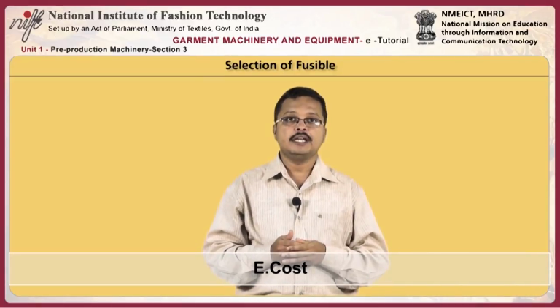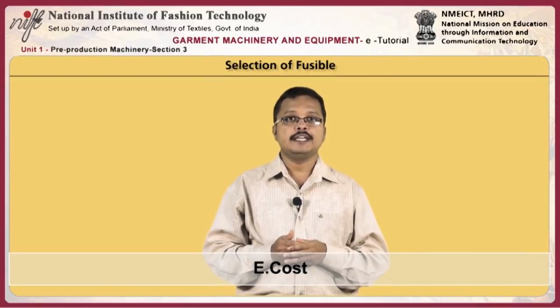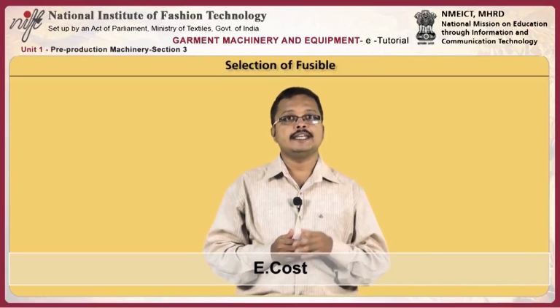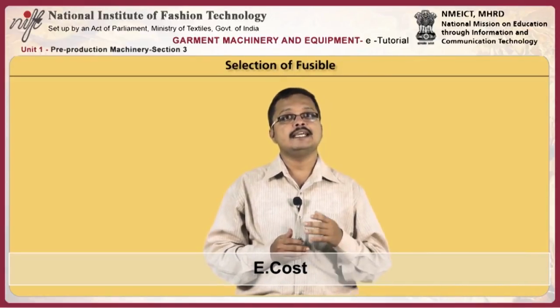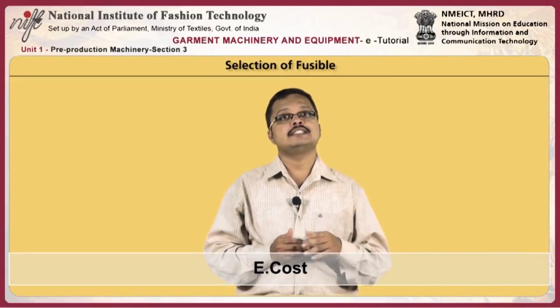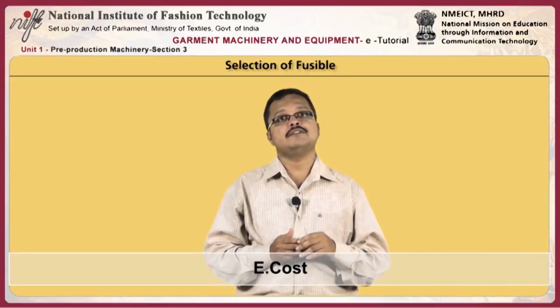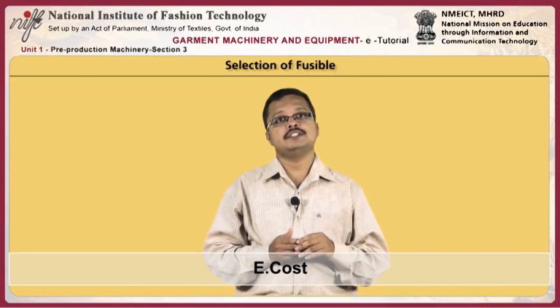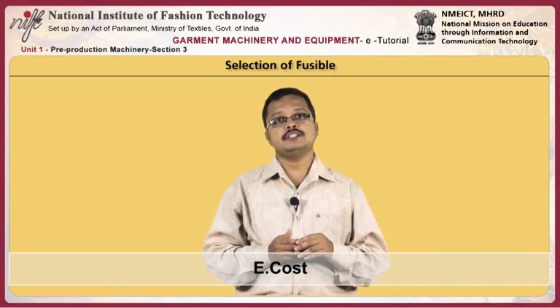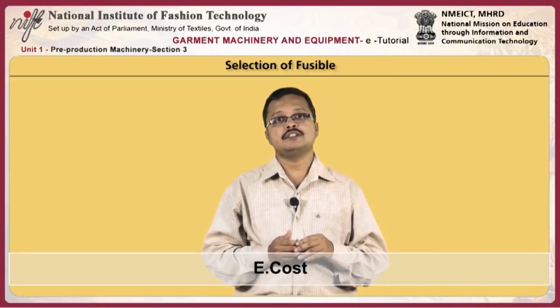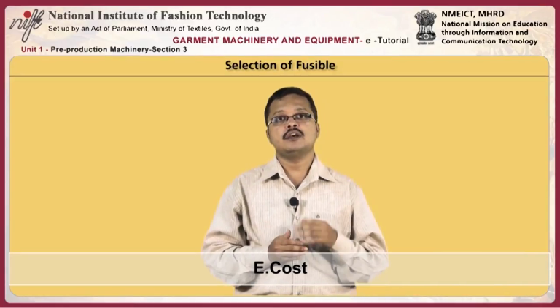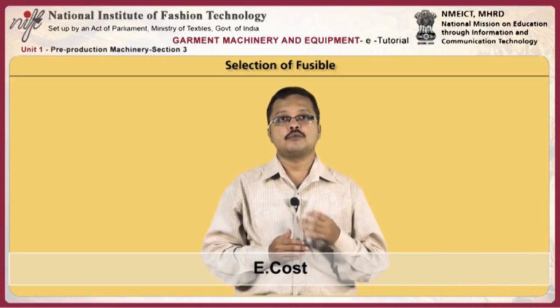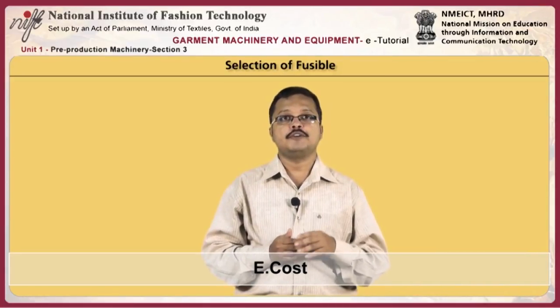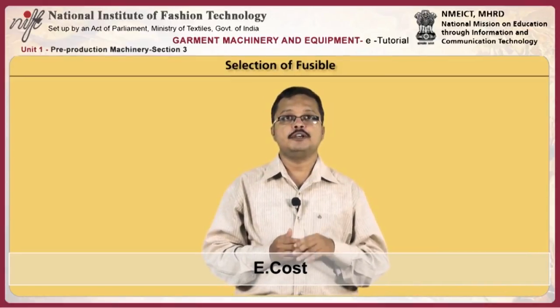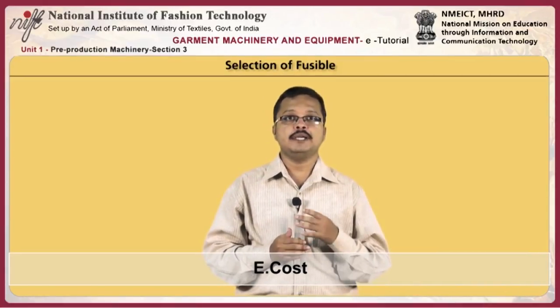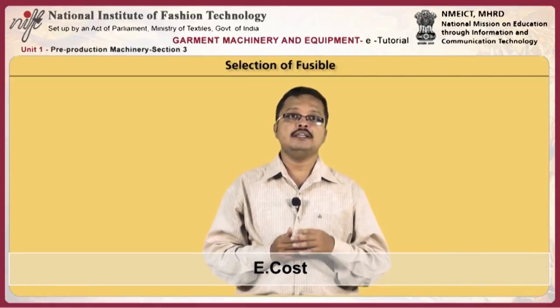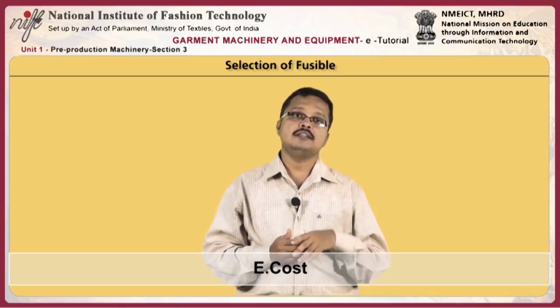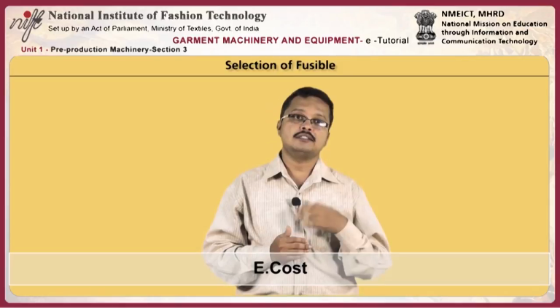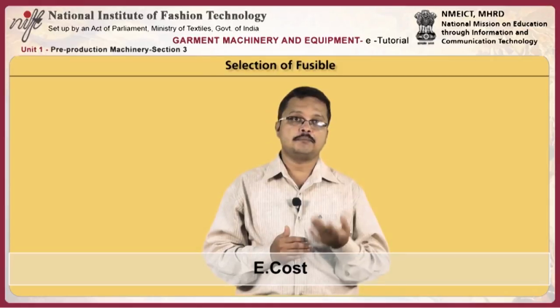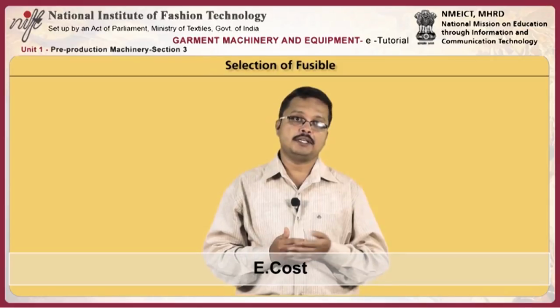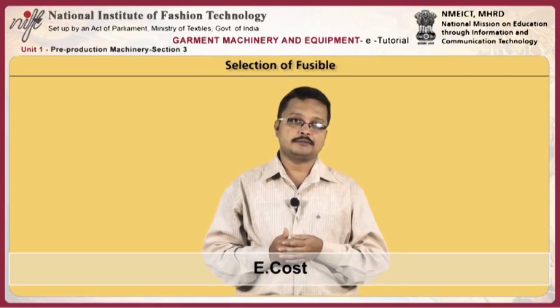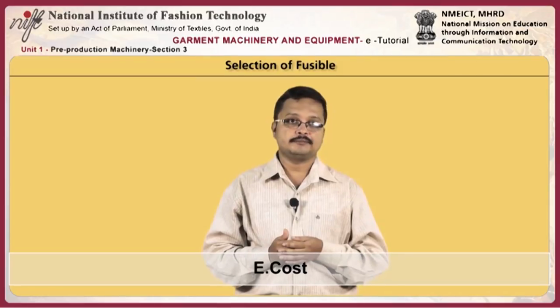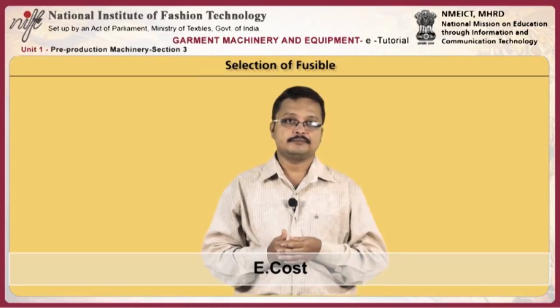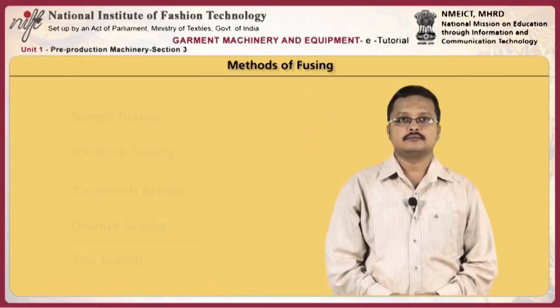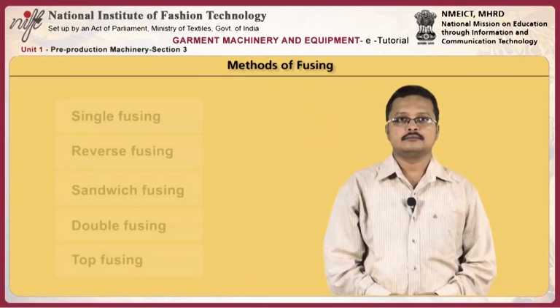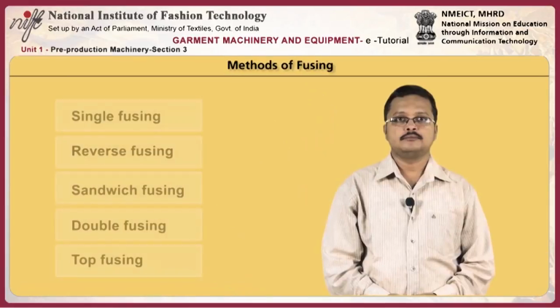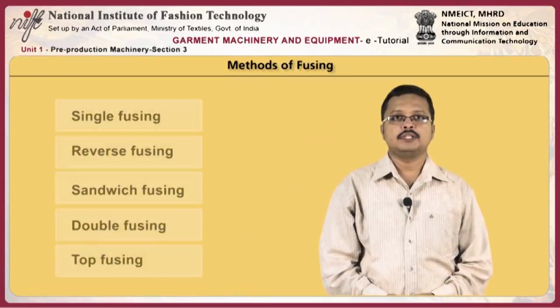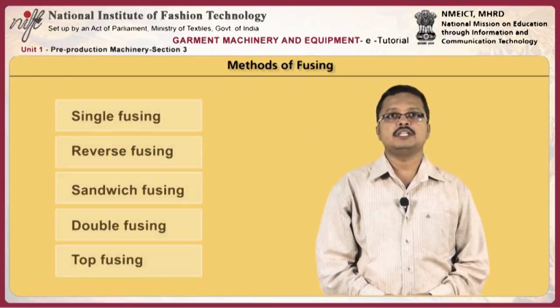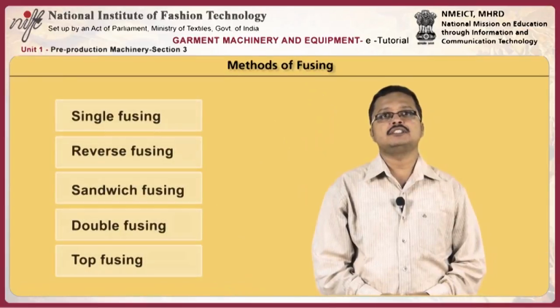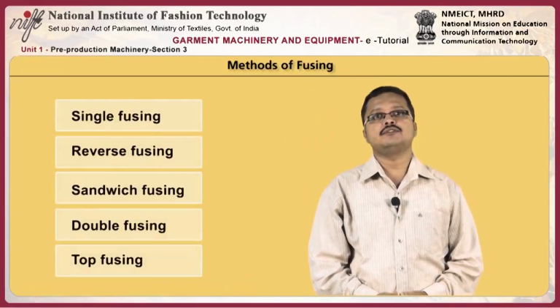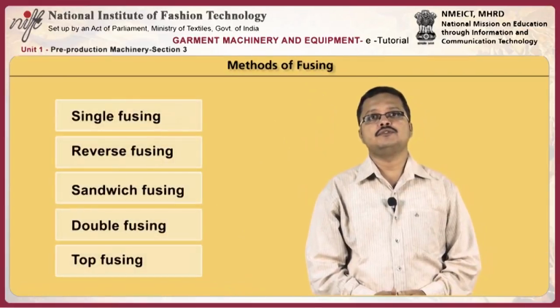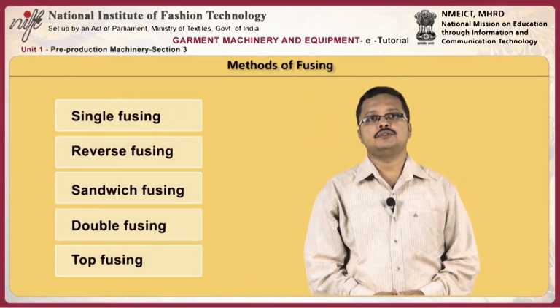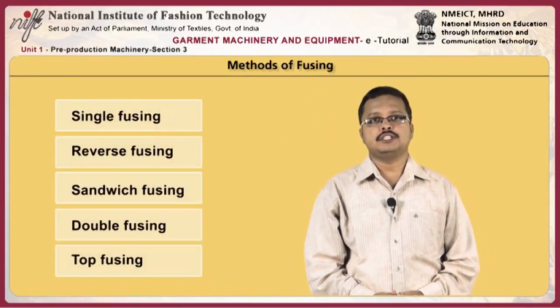The cost must be evaluated against factors such as the desired performance of the fusible, compatibility to equipment, and technical services provided by the supplier.